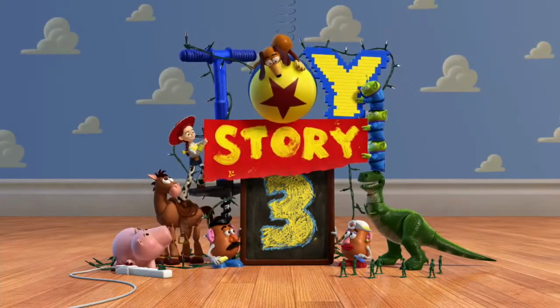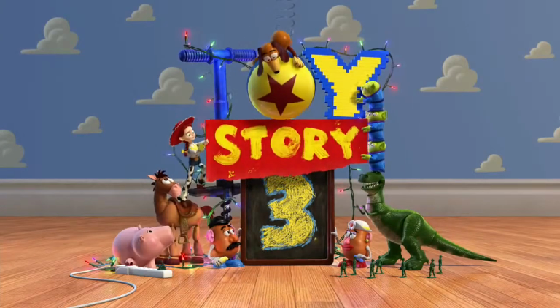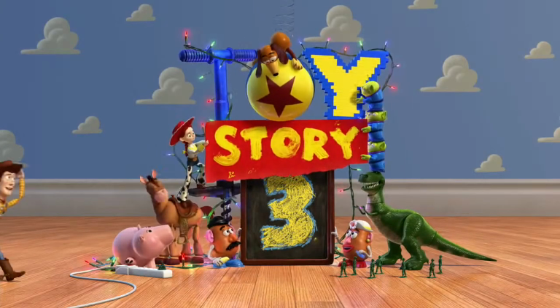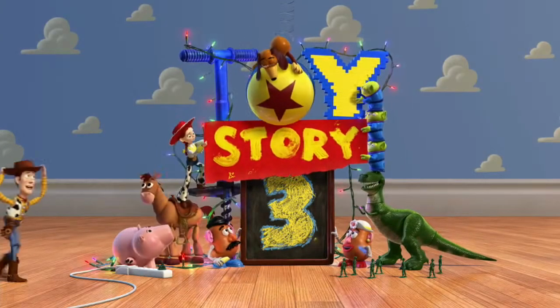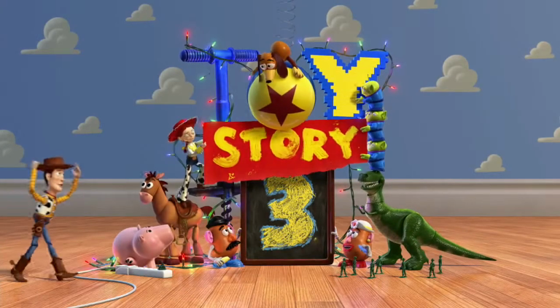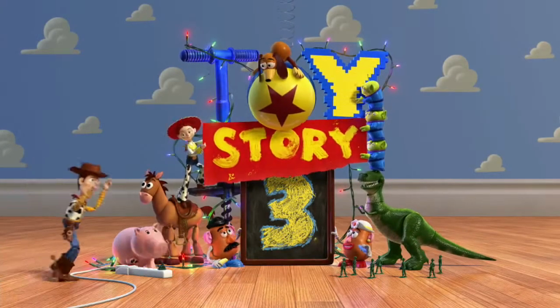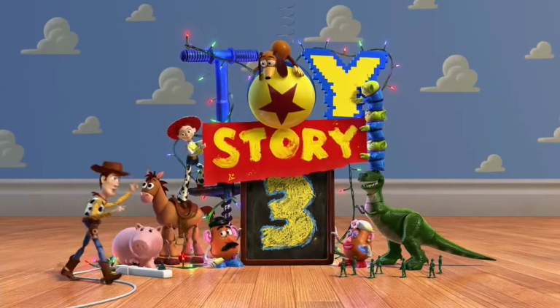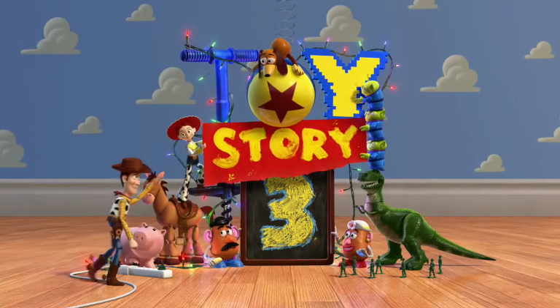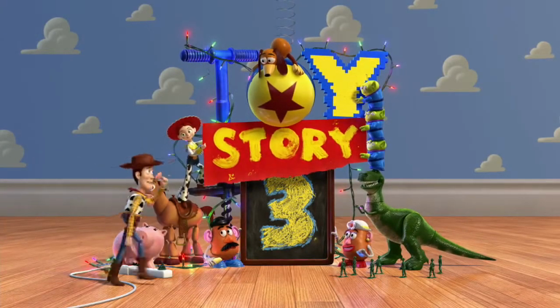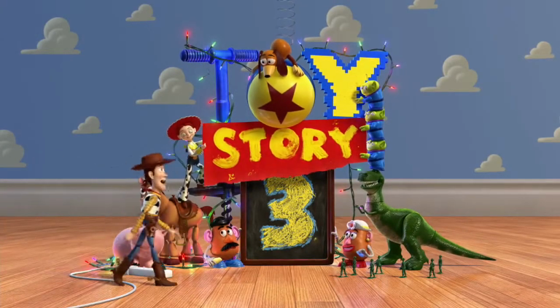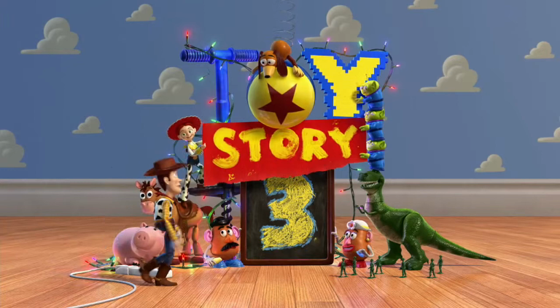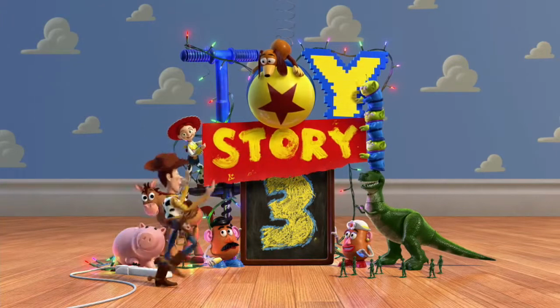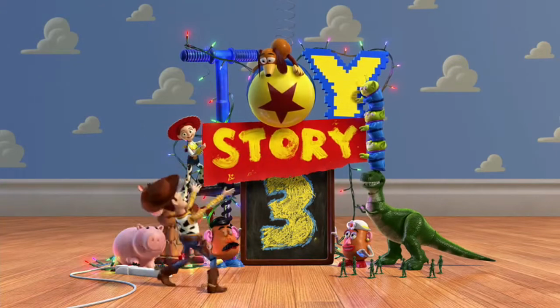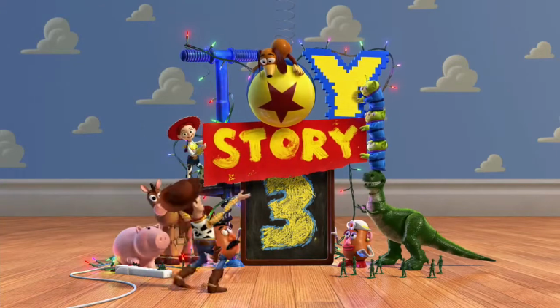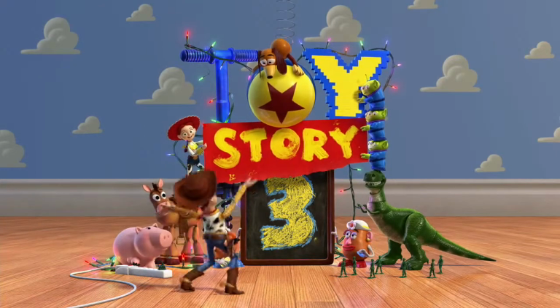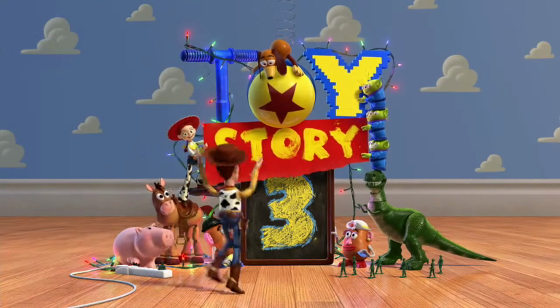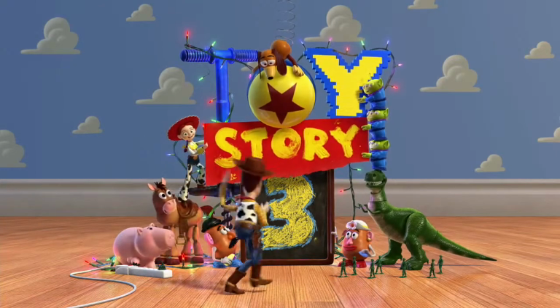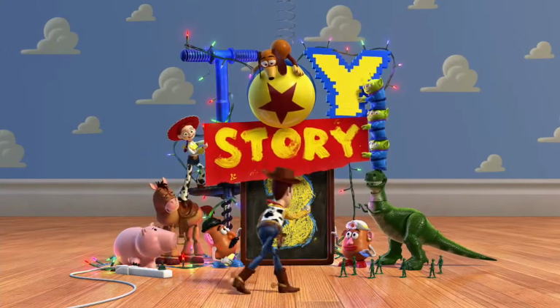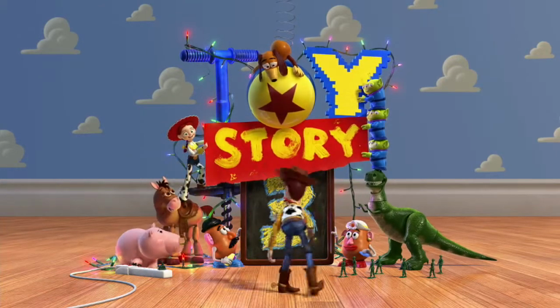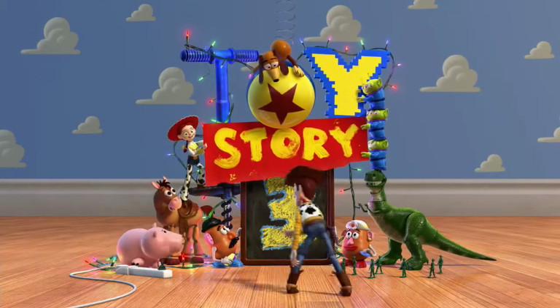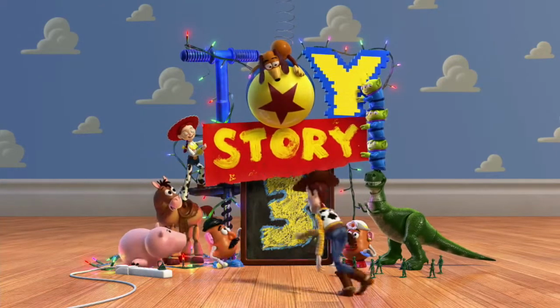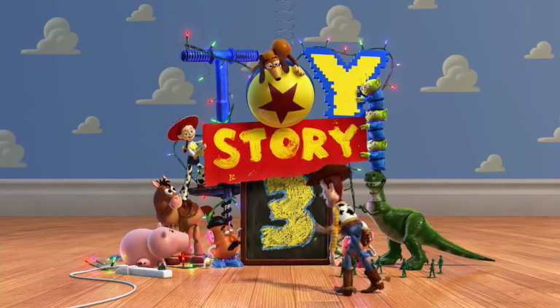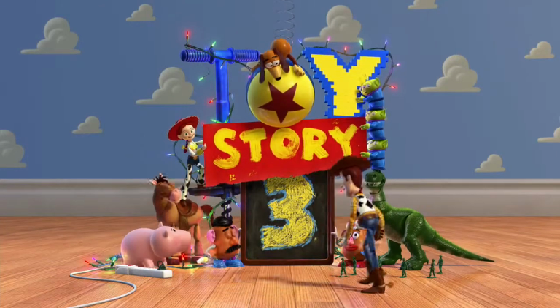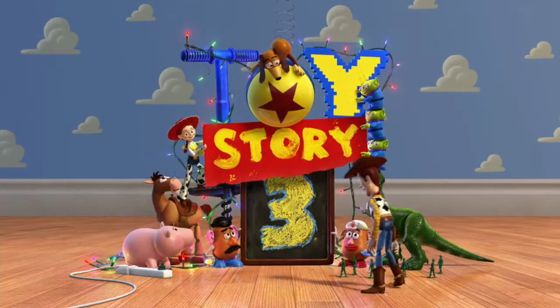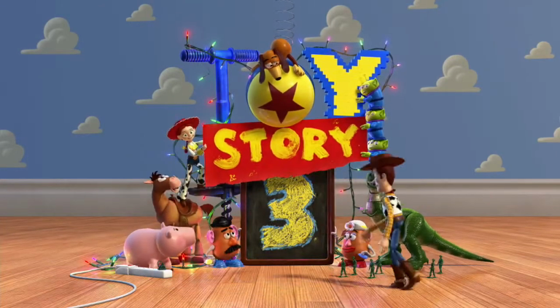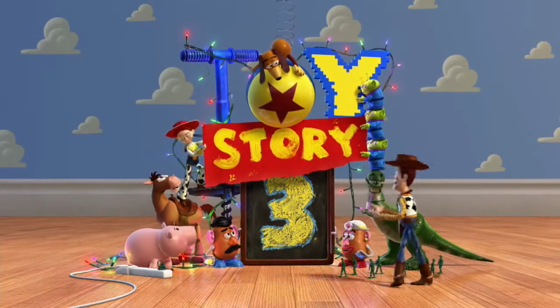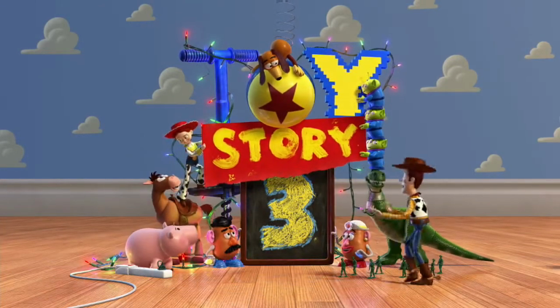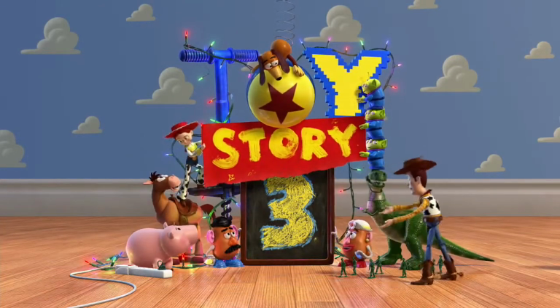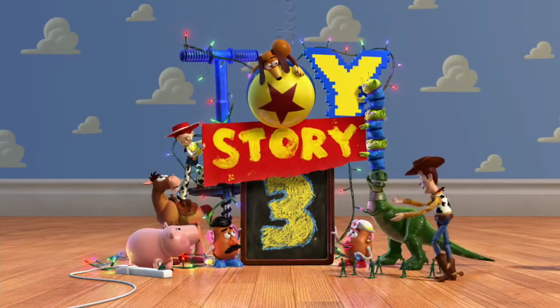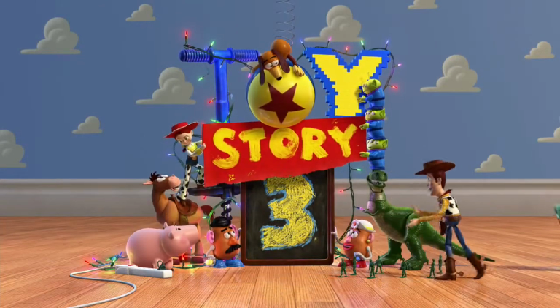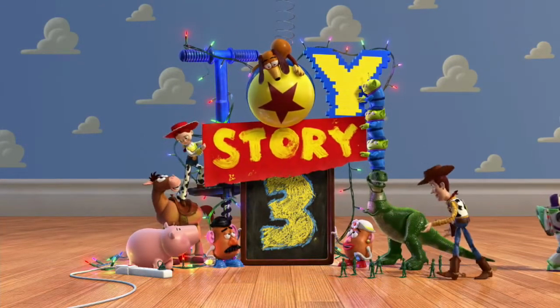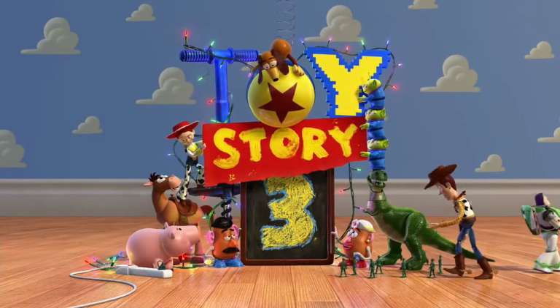Not too shabby, huh? Look at this — and you guys were worried. Didn't I tell you it would look great?